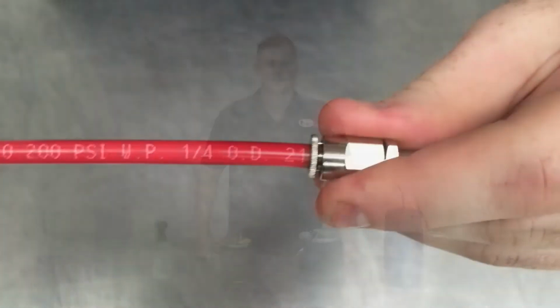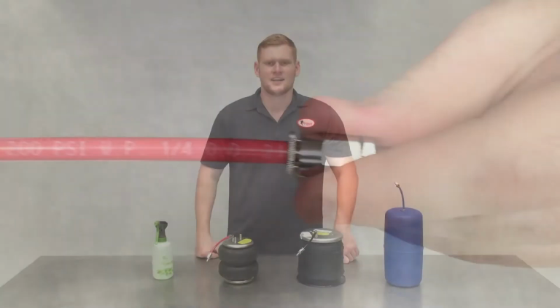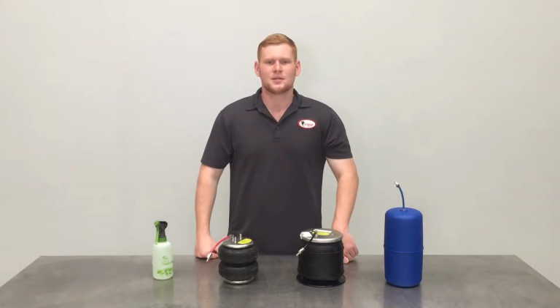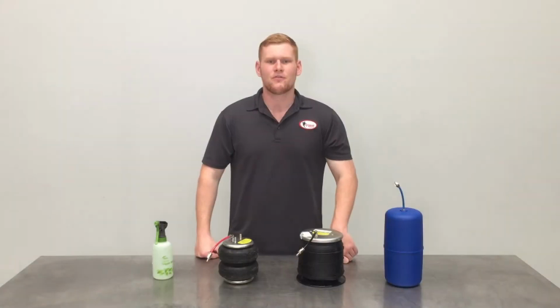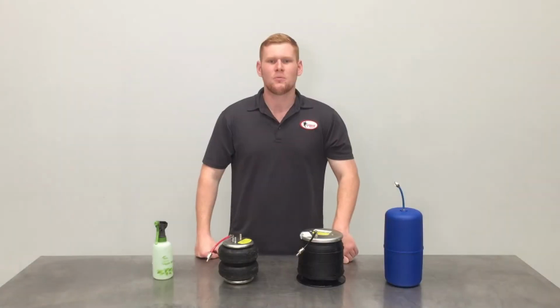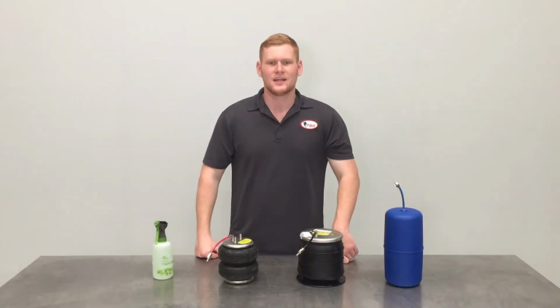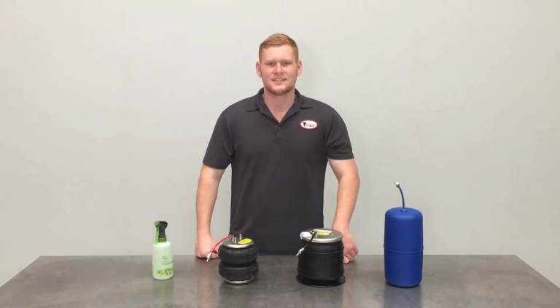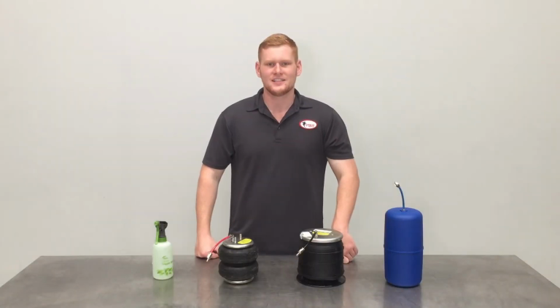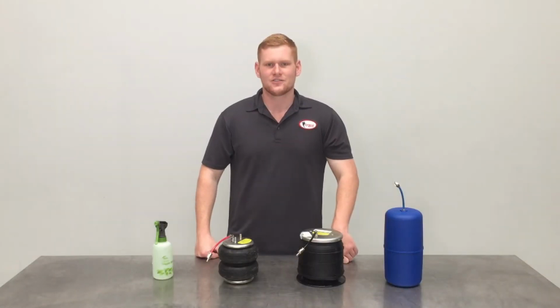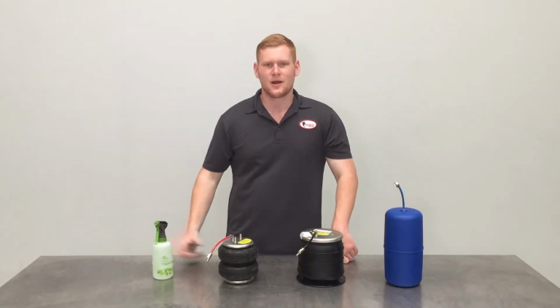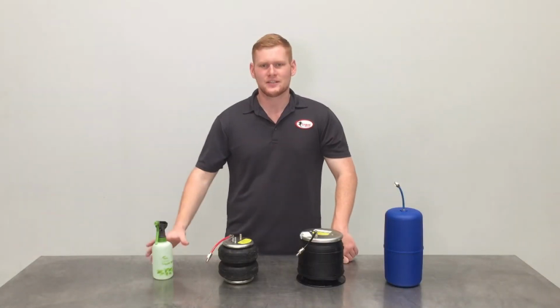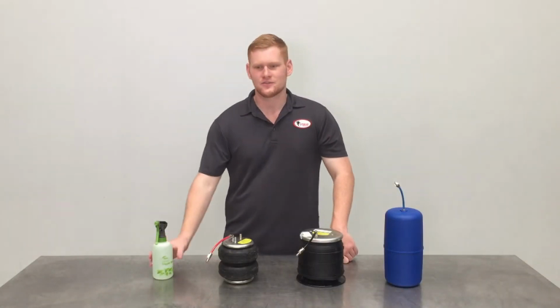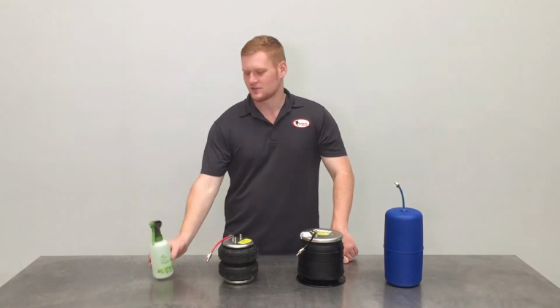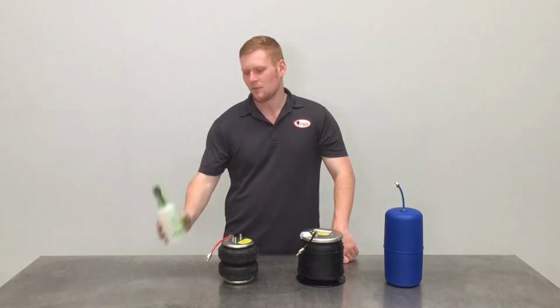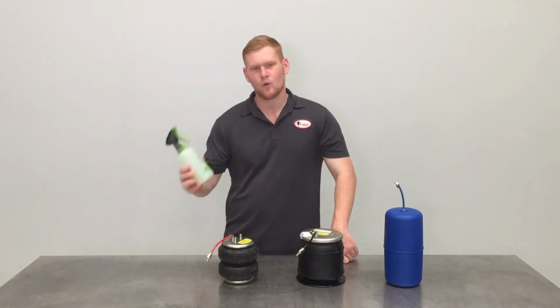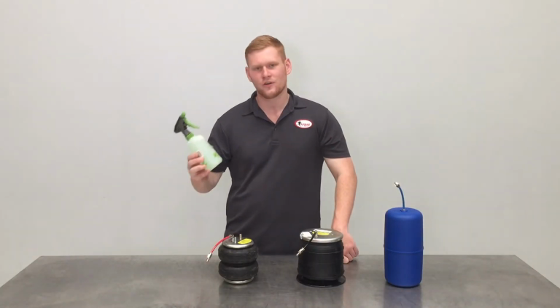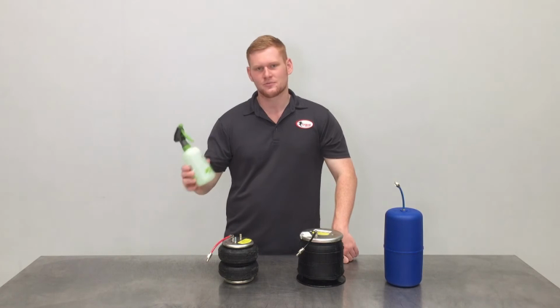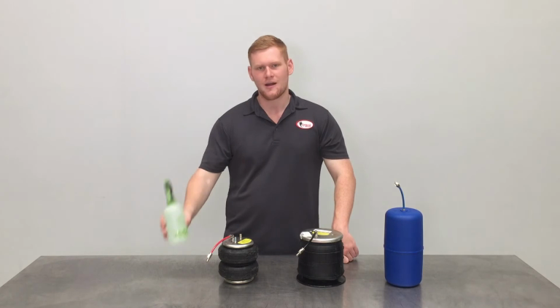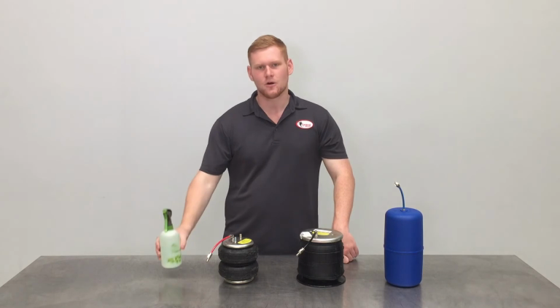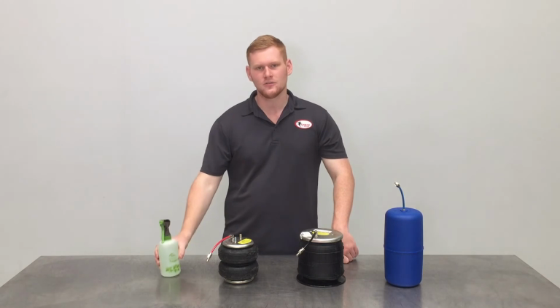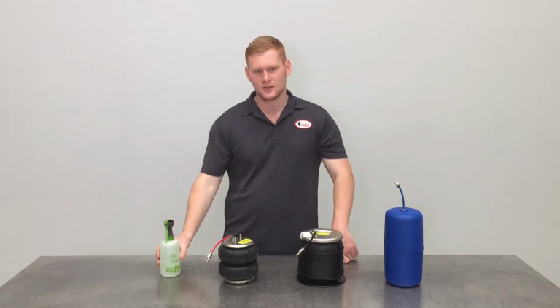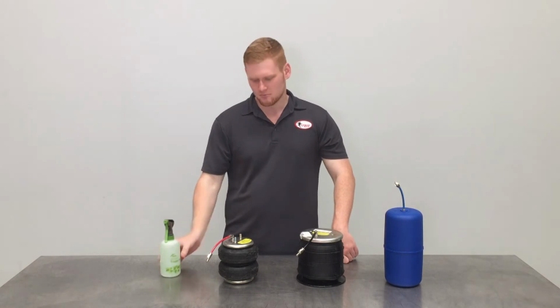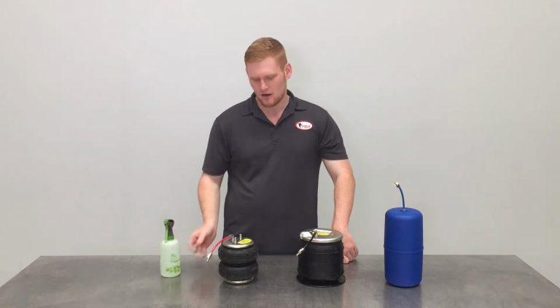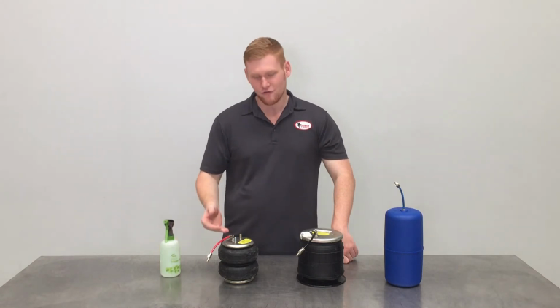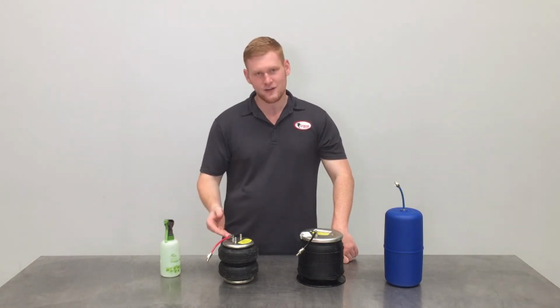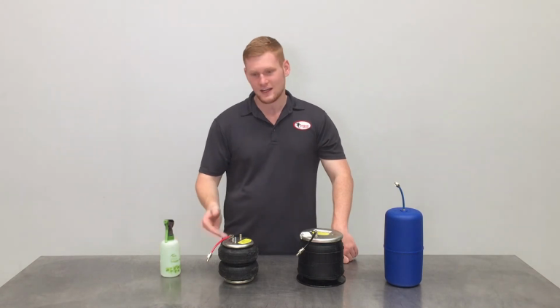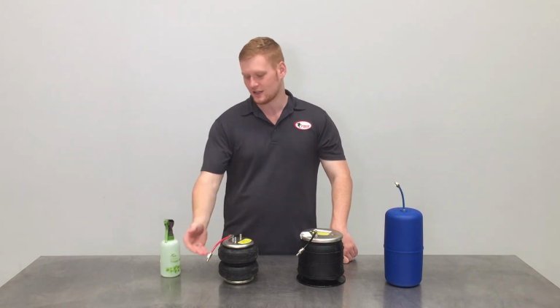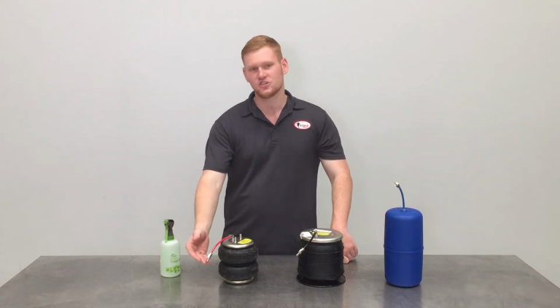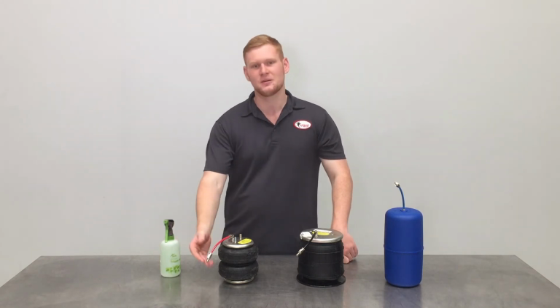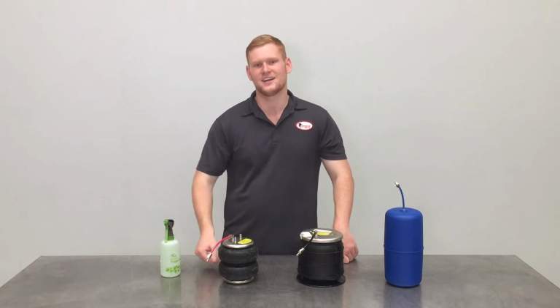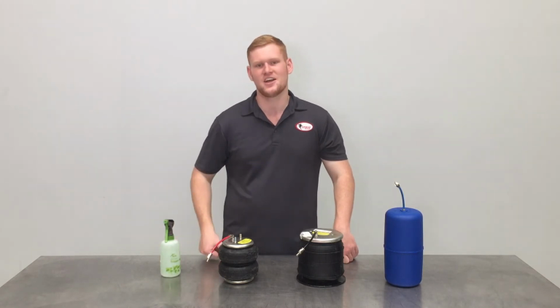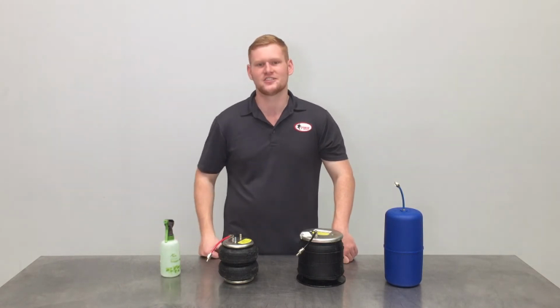To perform a leak test, grab yourself some soapy water in a spray bottle and spray all fitting and tubing connections.